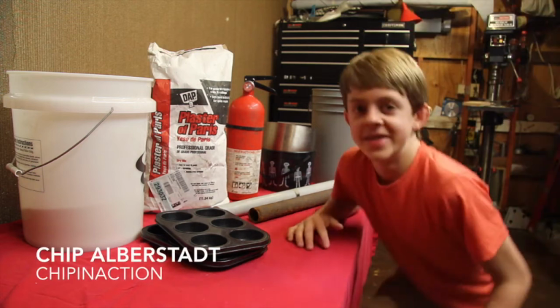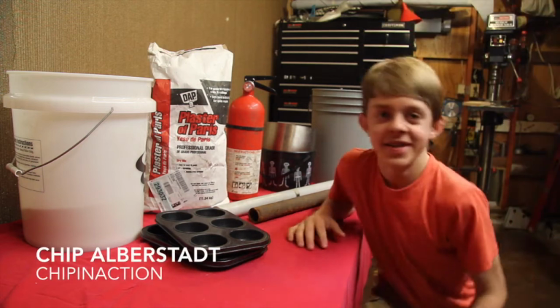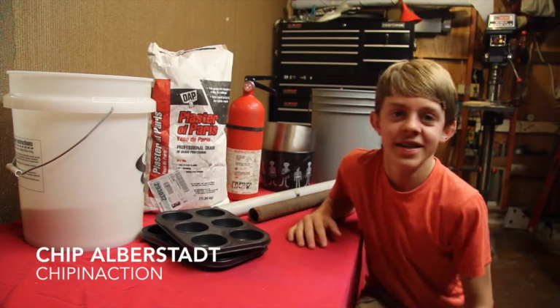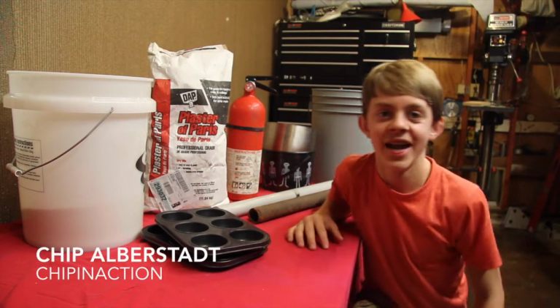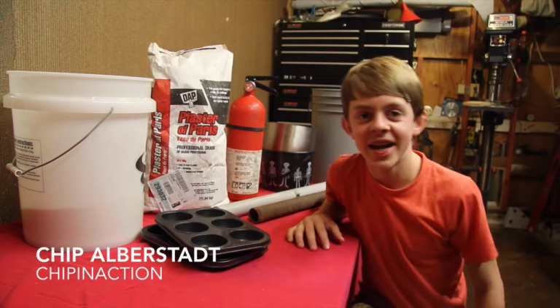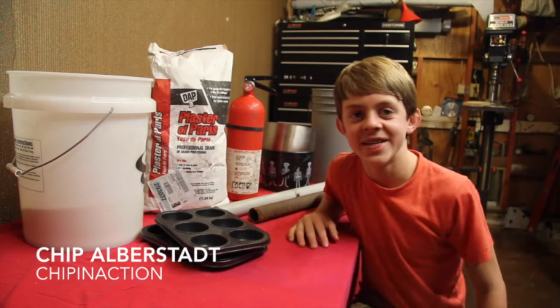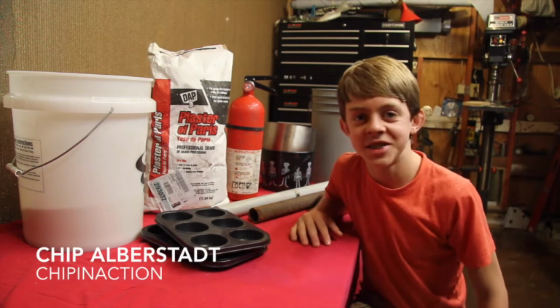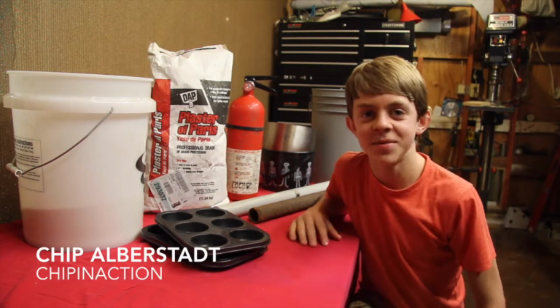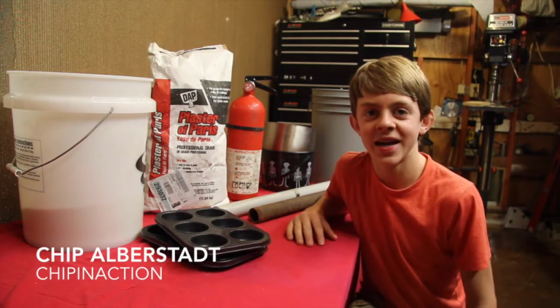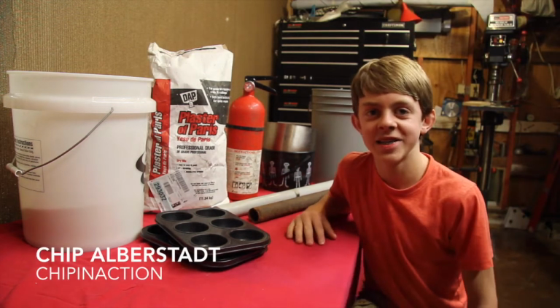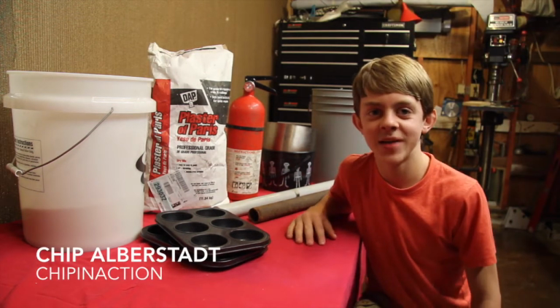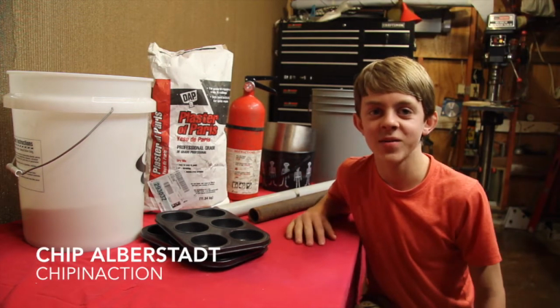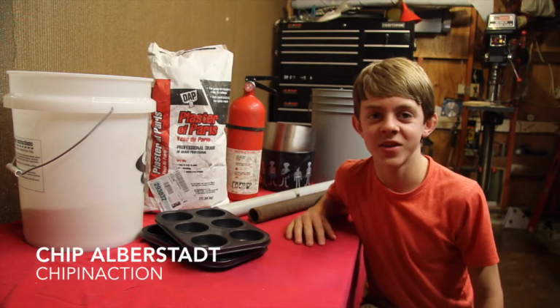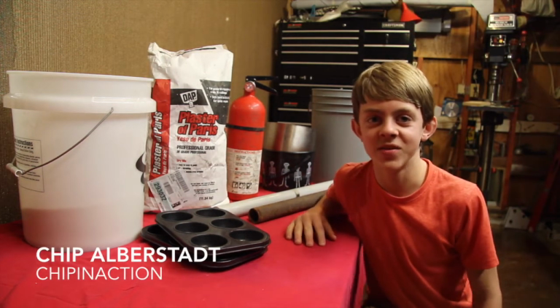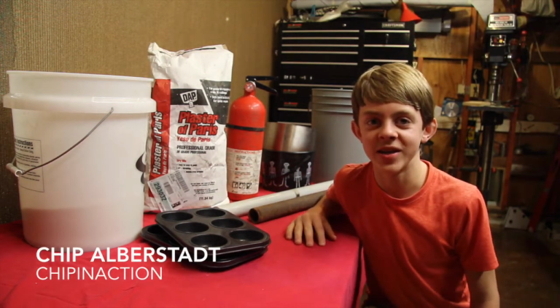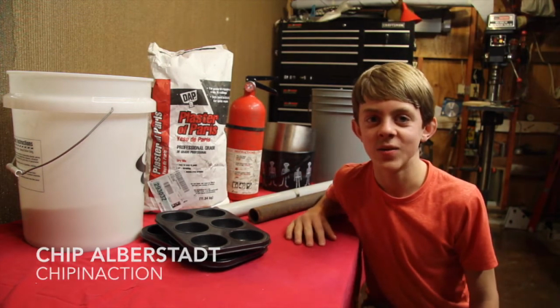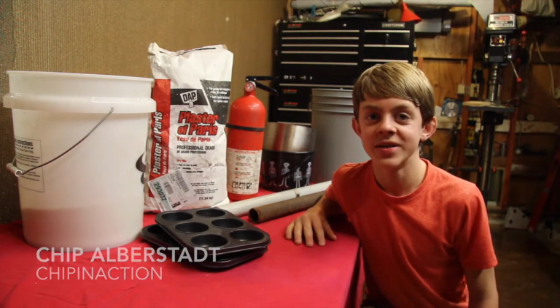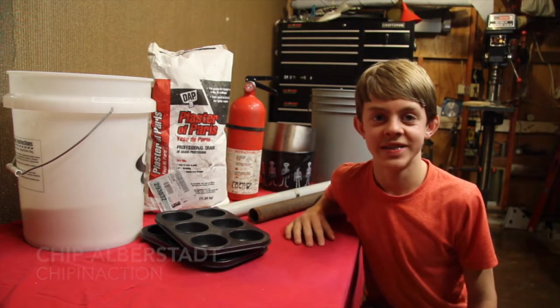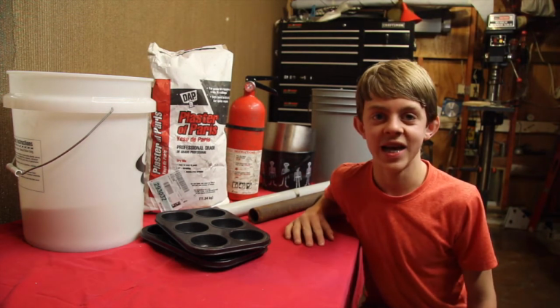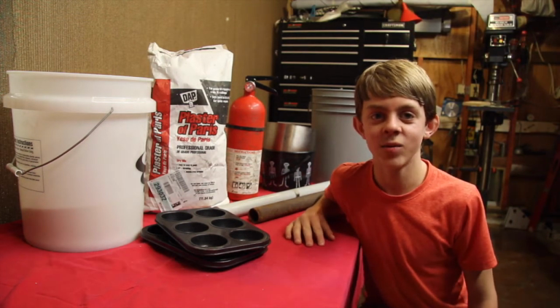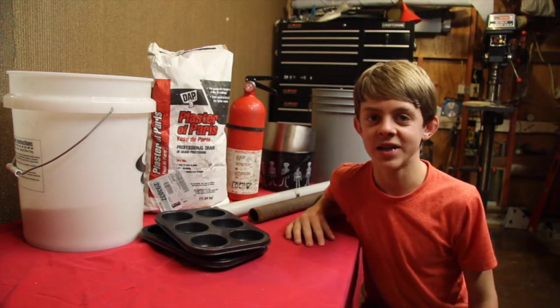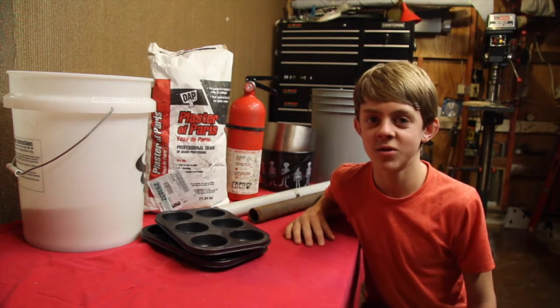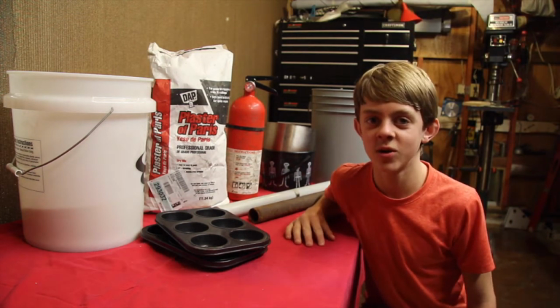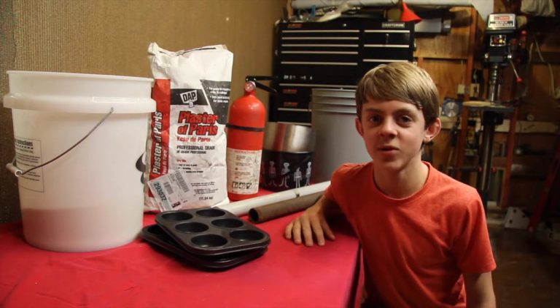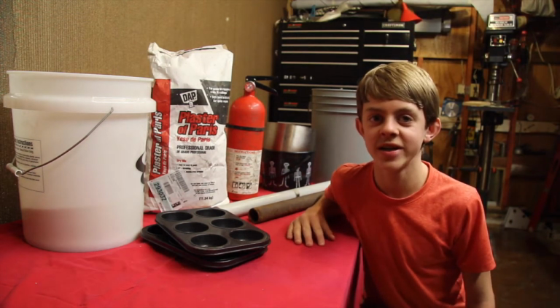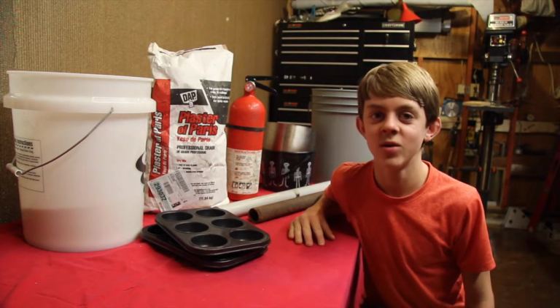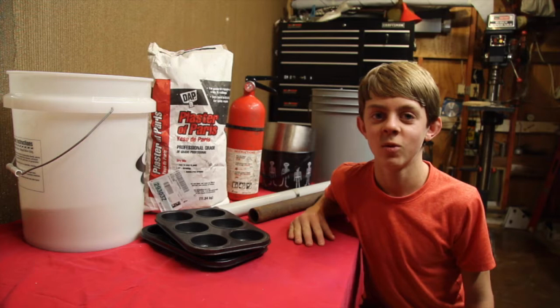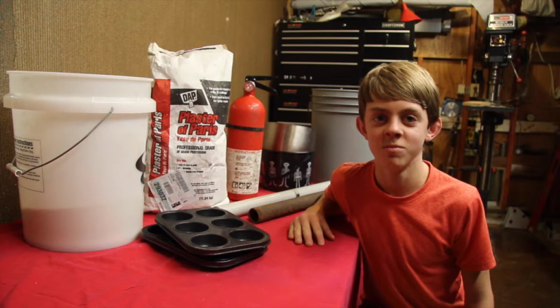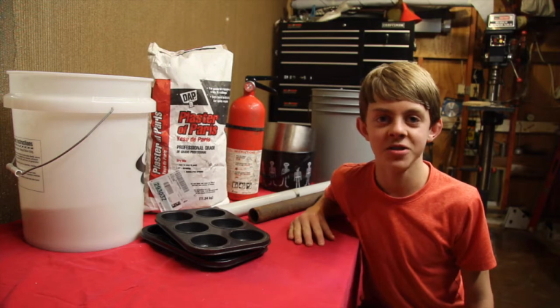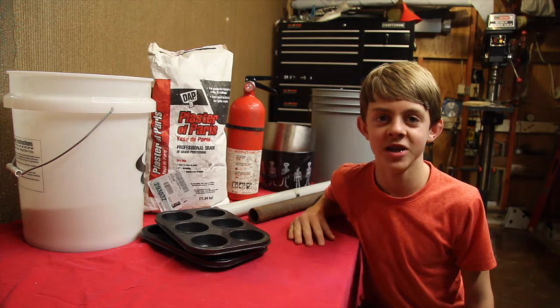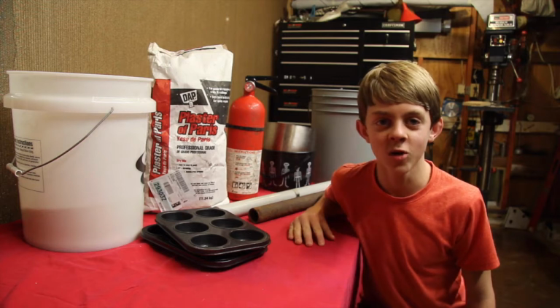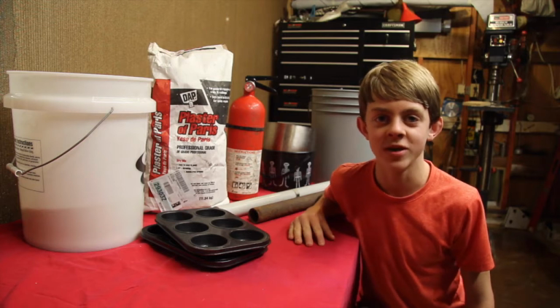Hey guys, Chip in Action back with another video. Today we're not doing woodworking, we're melting aluminum.